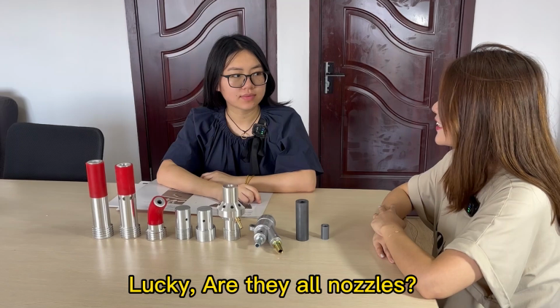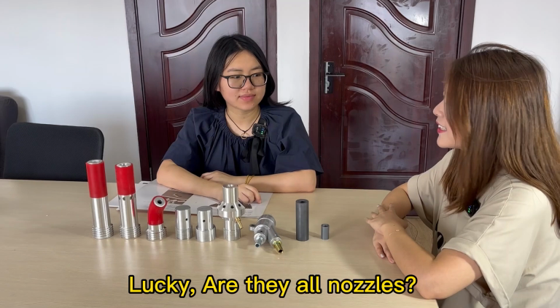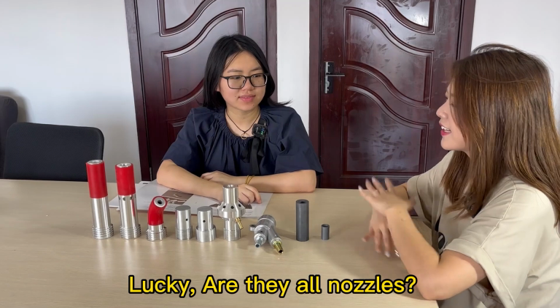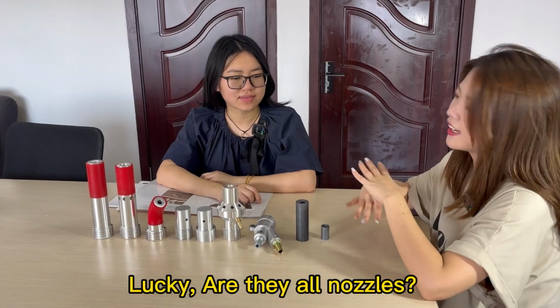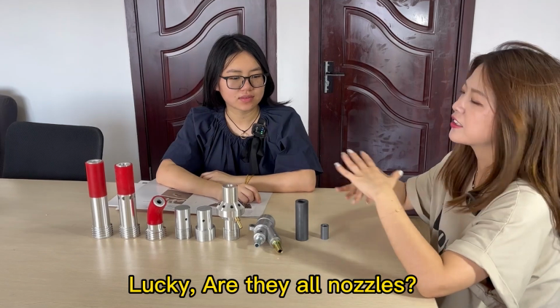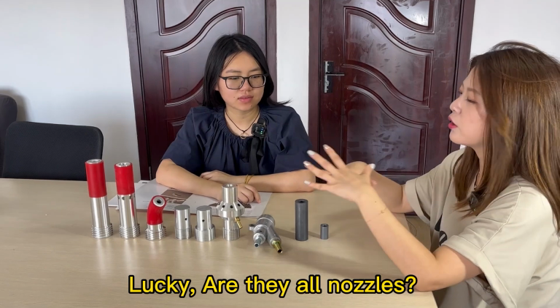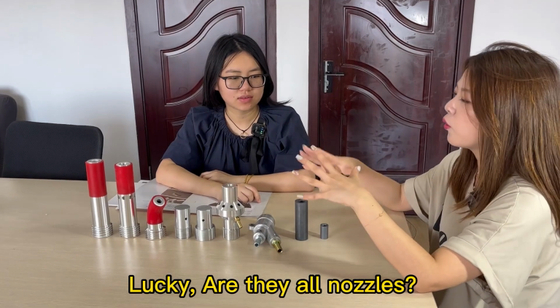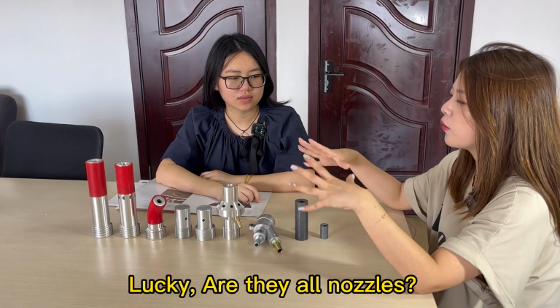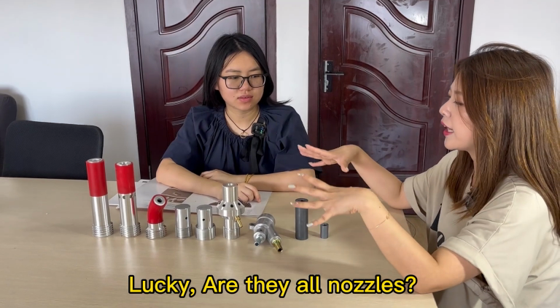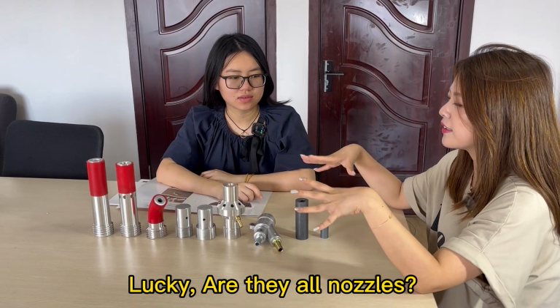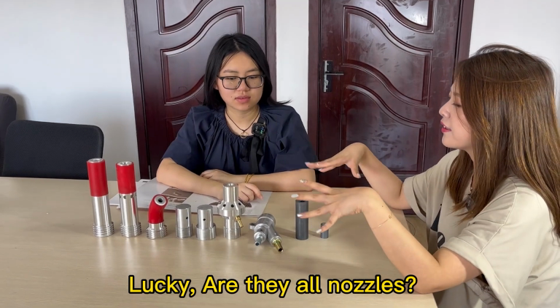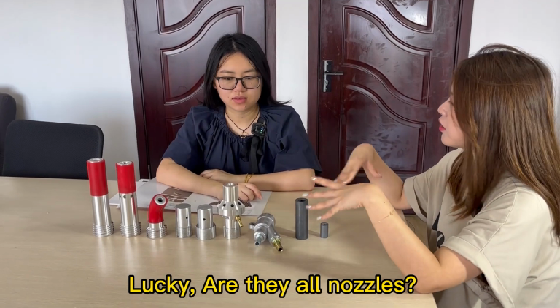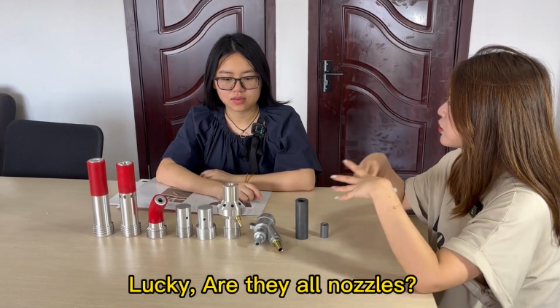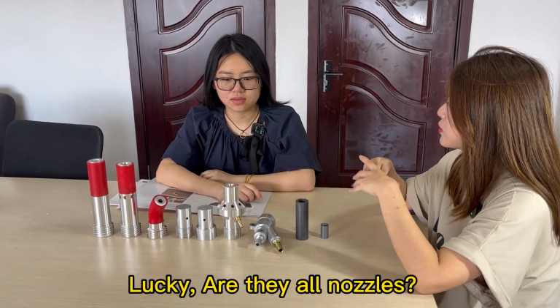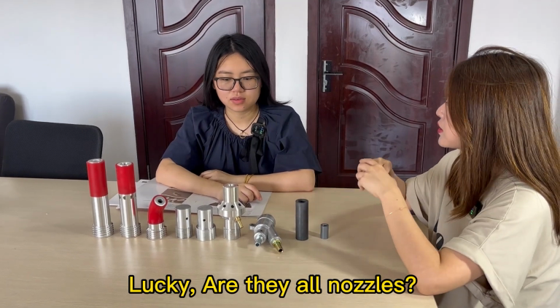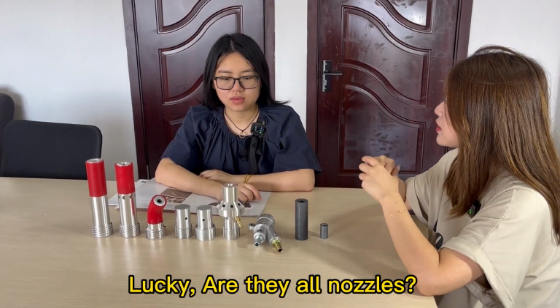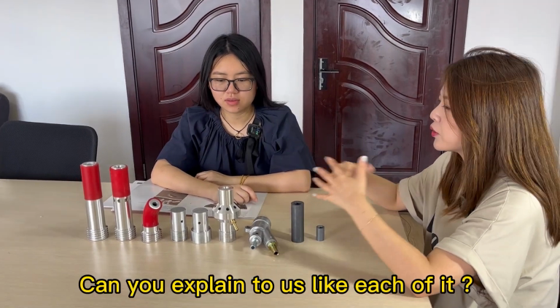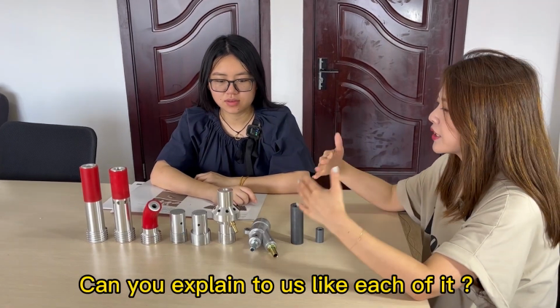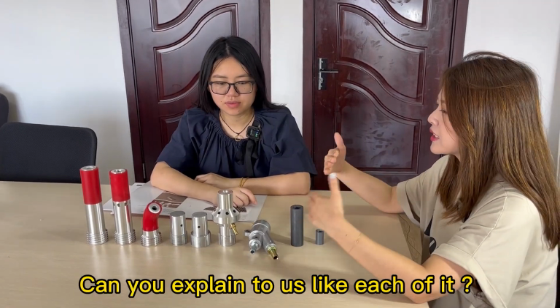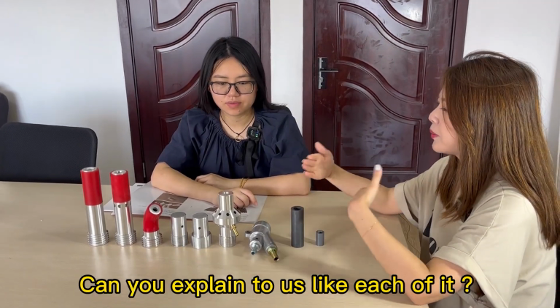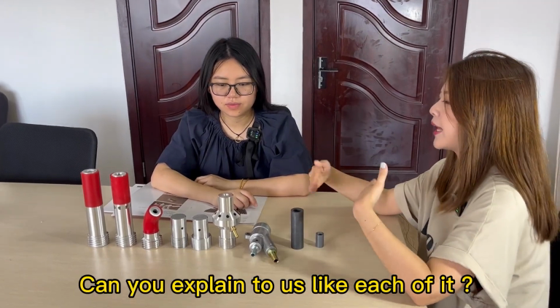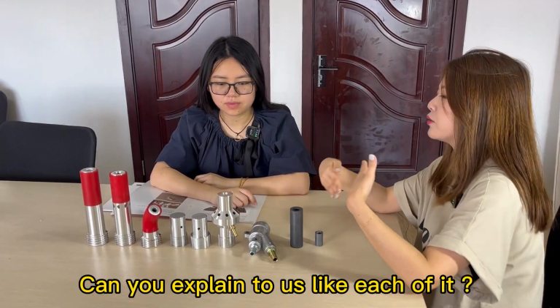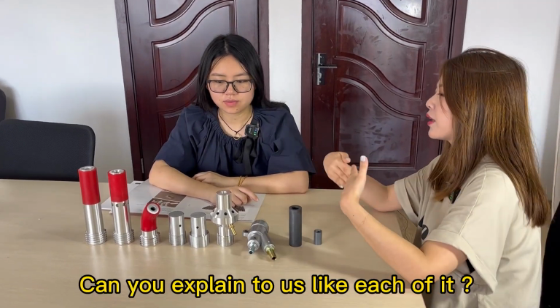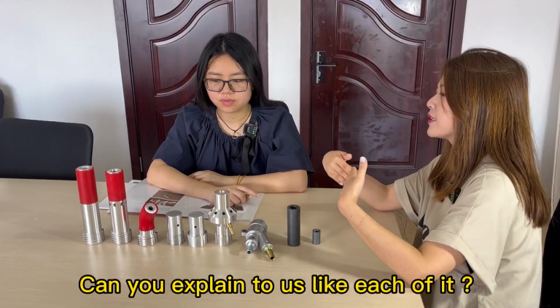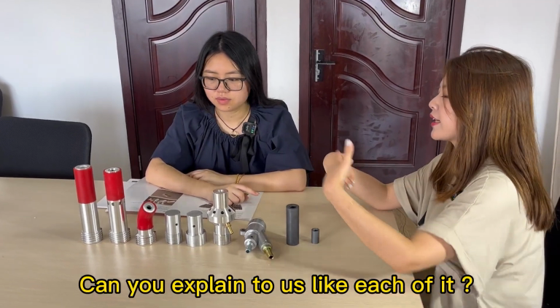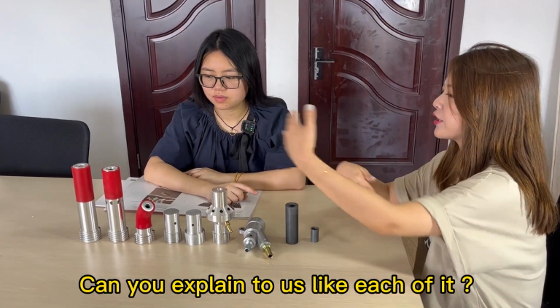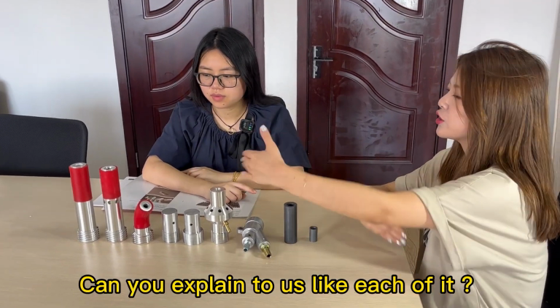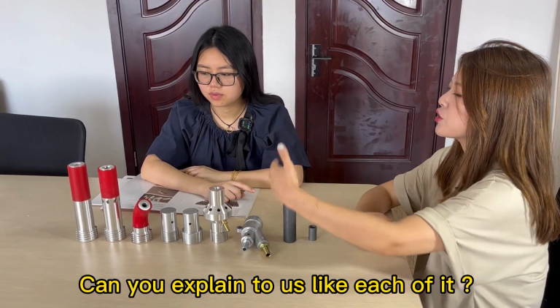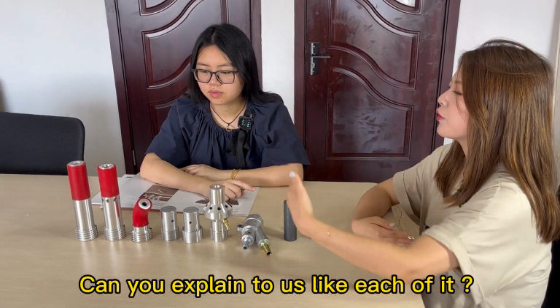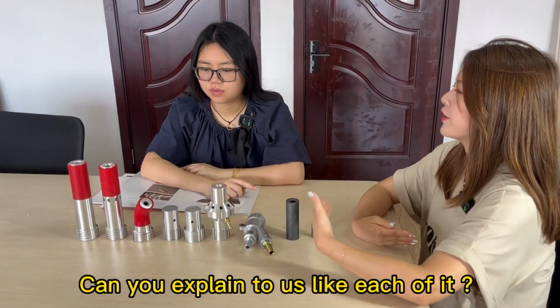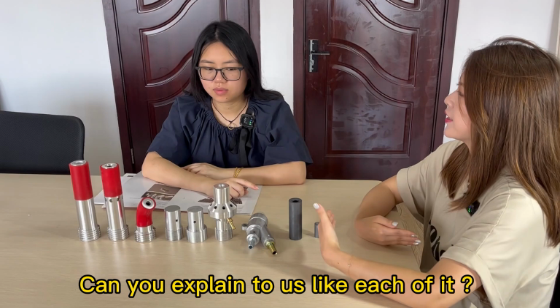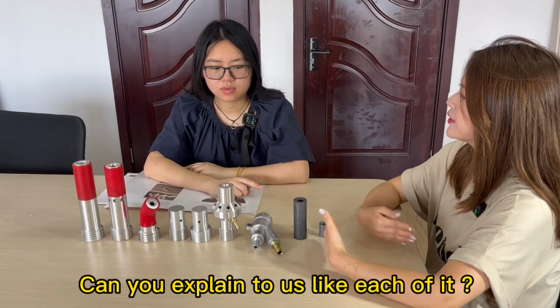Maki, are they all like nozzles? Can you explain to us each of them?